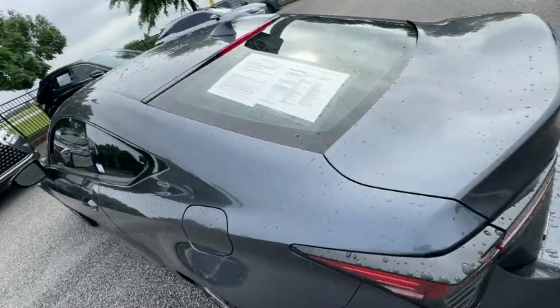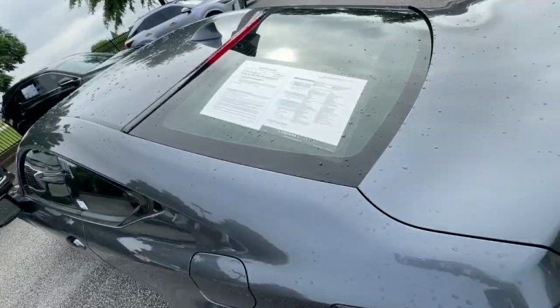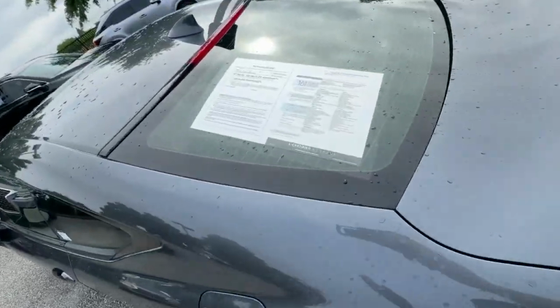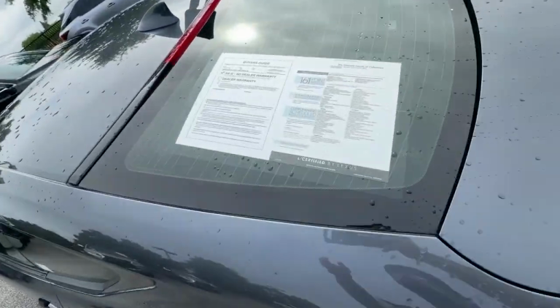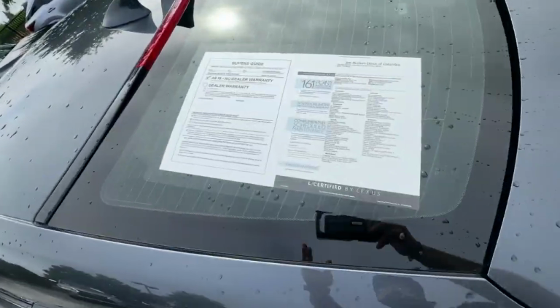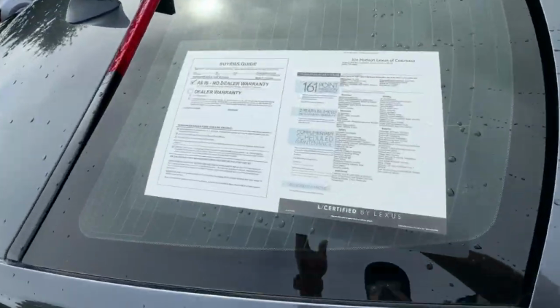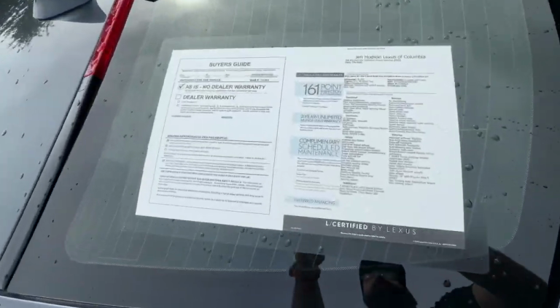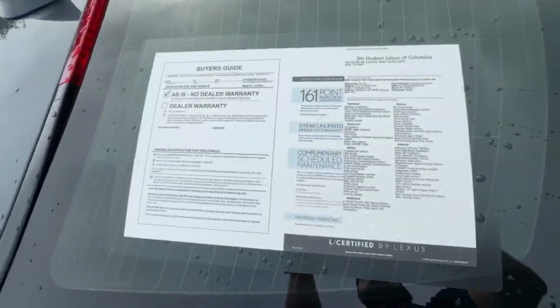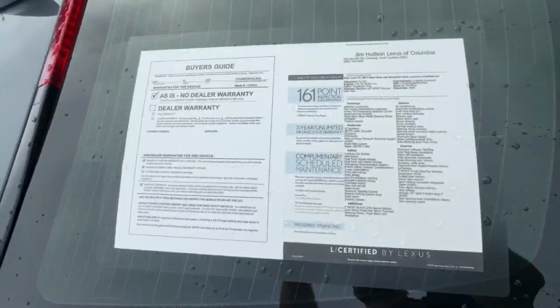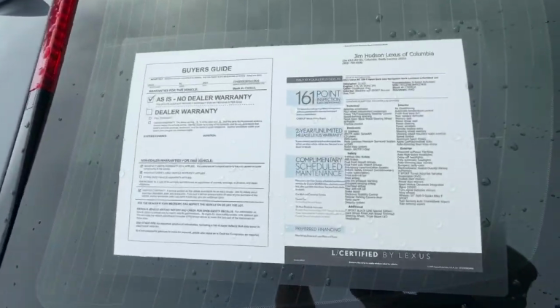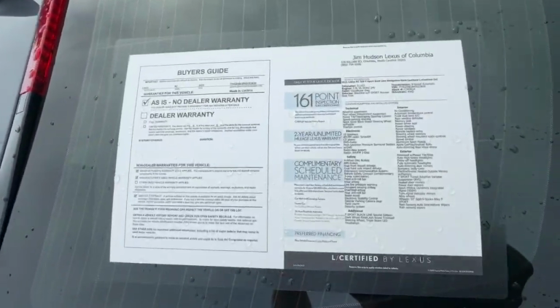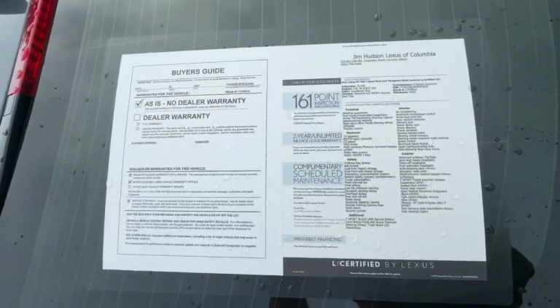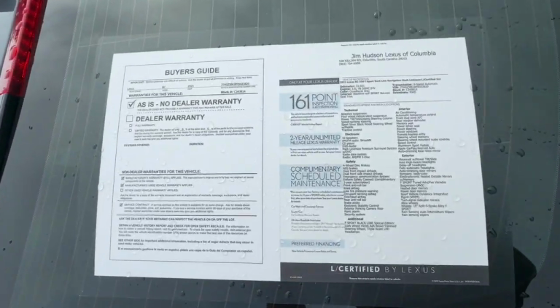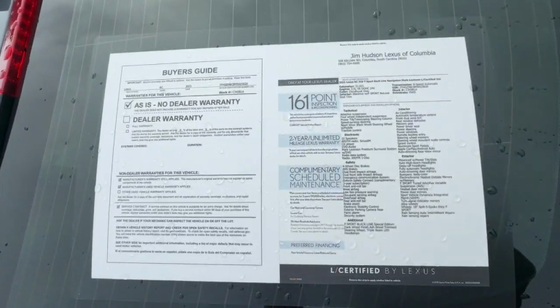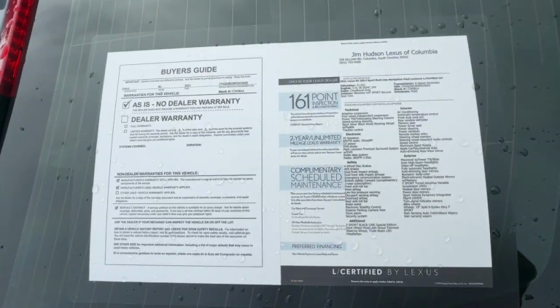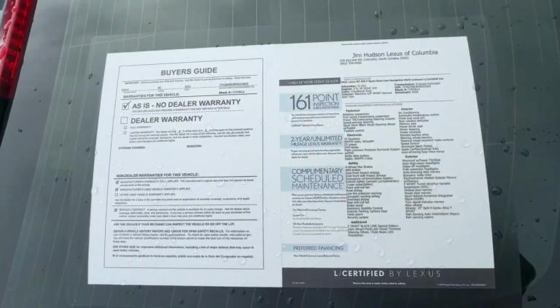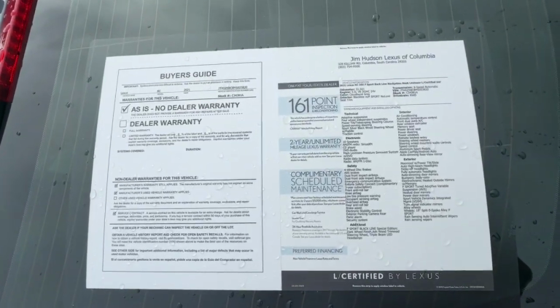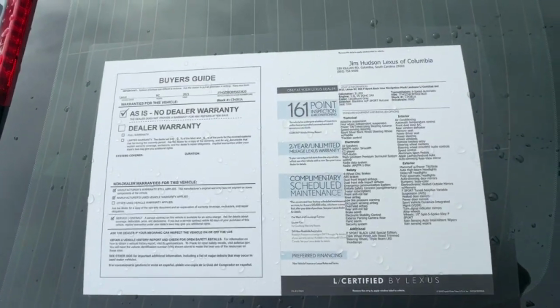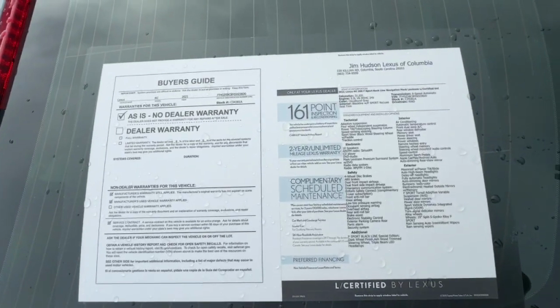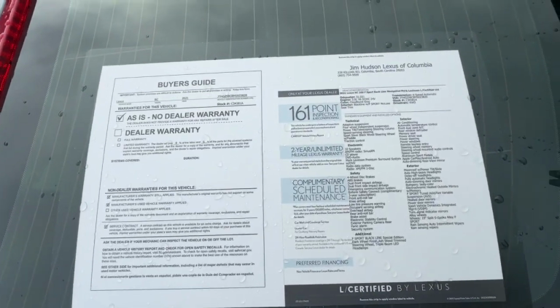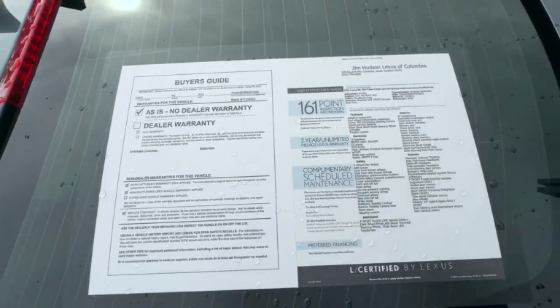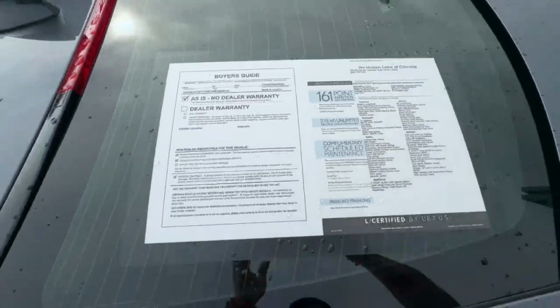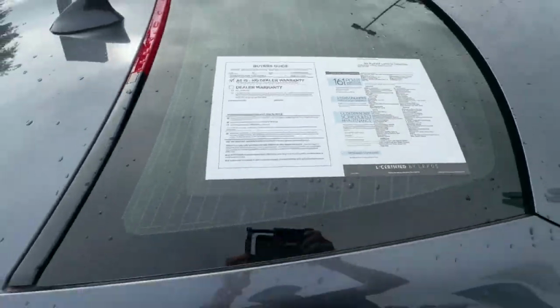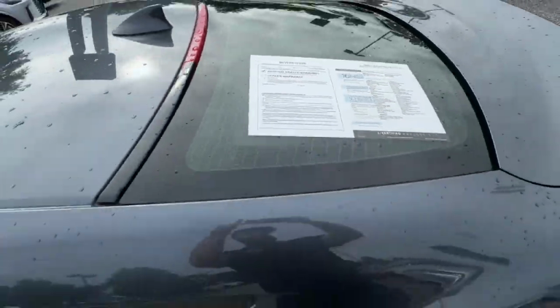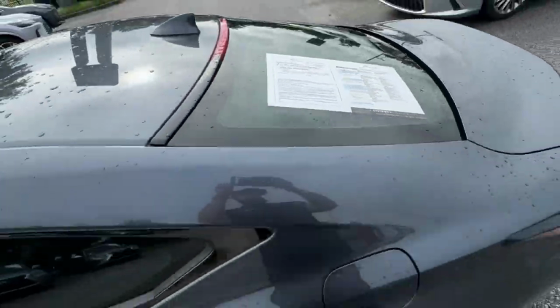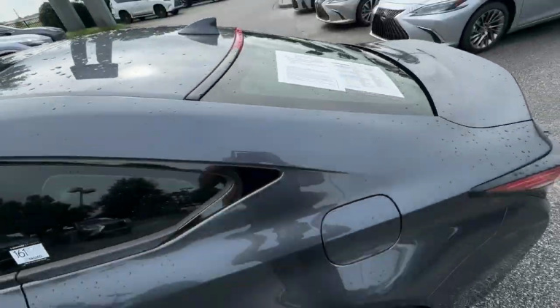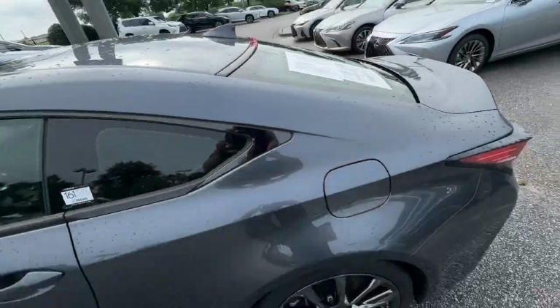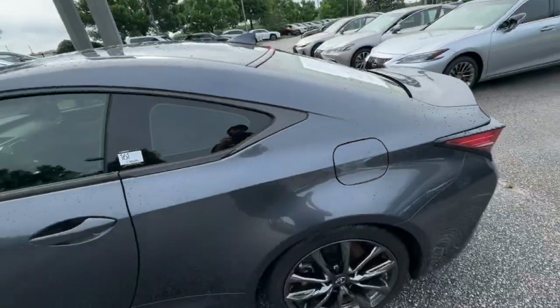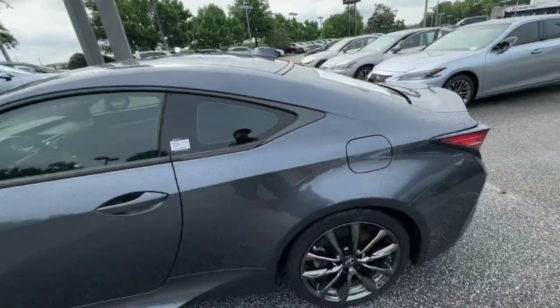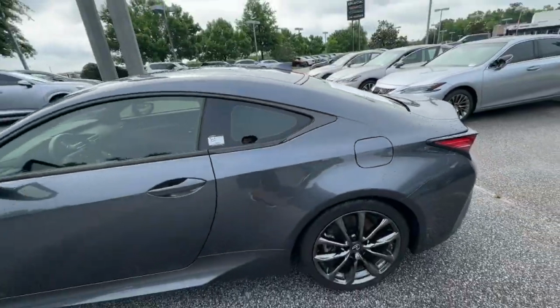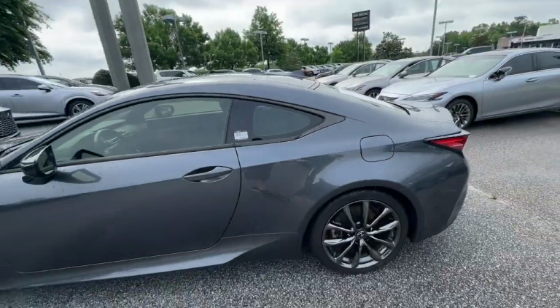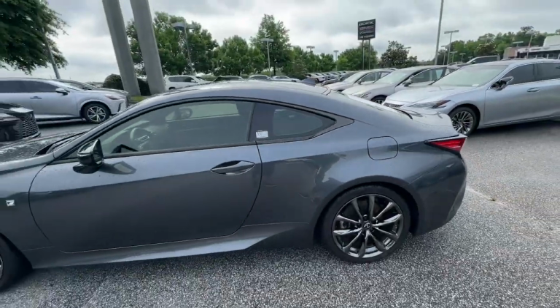Crisp and balanced, this premium sports coupe excels at back road frolicking while keeping your comfort at the forefront.